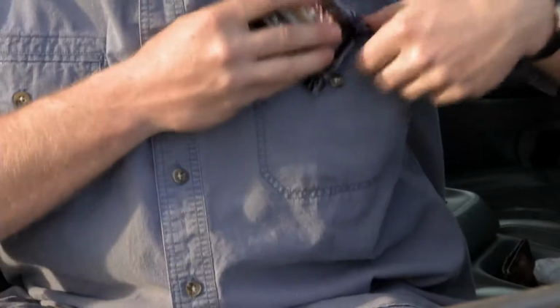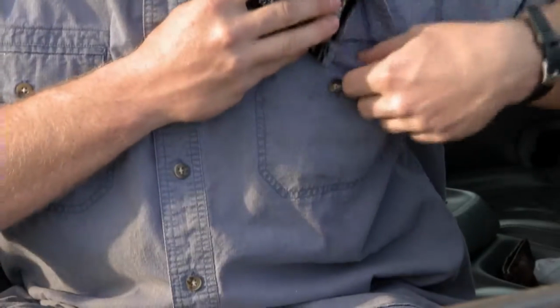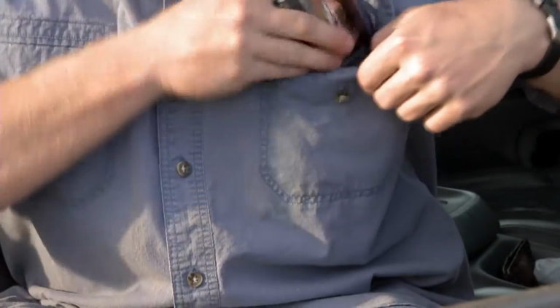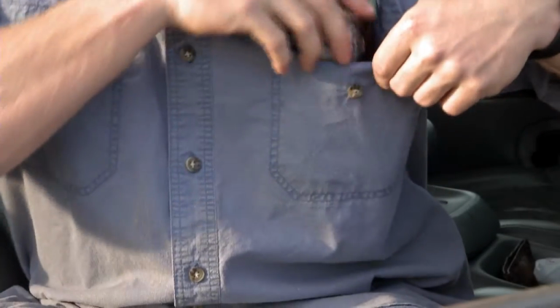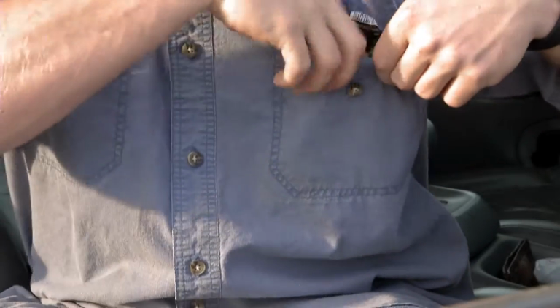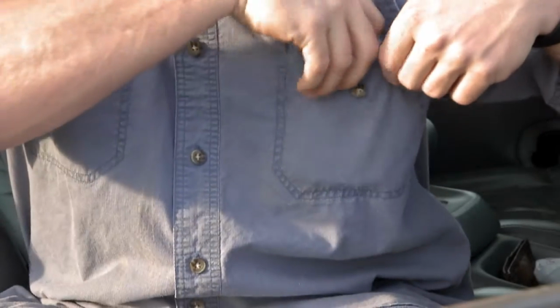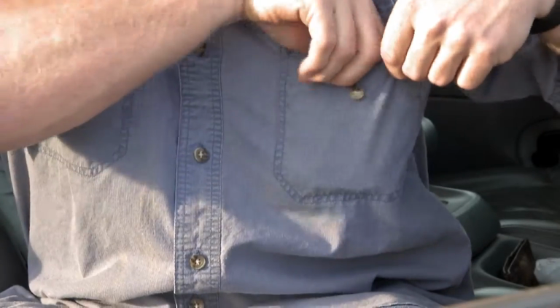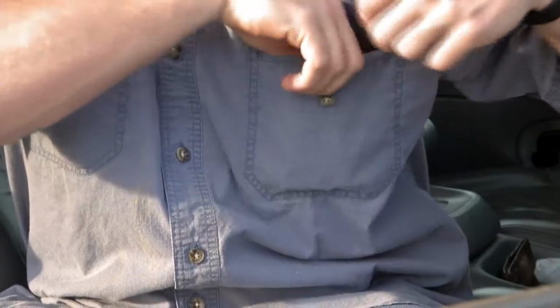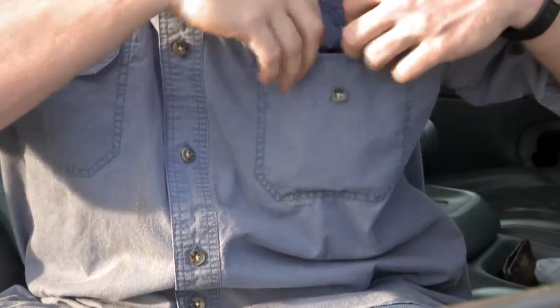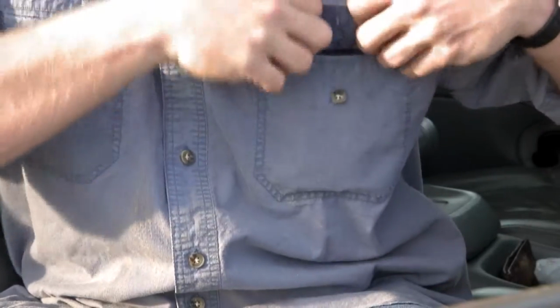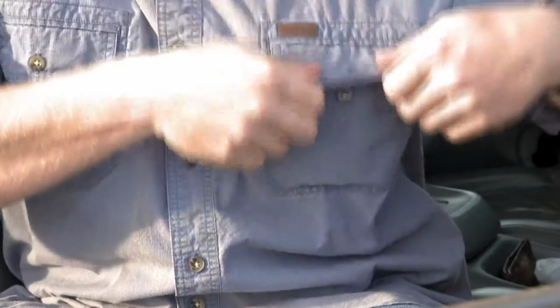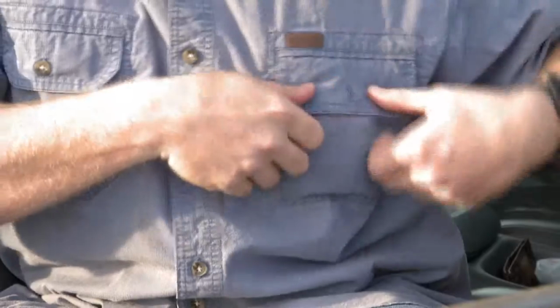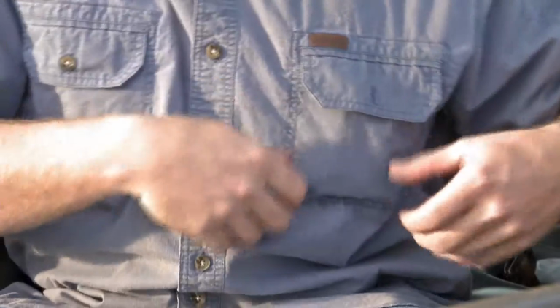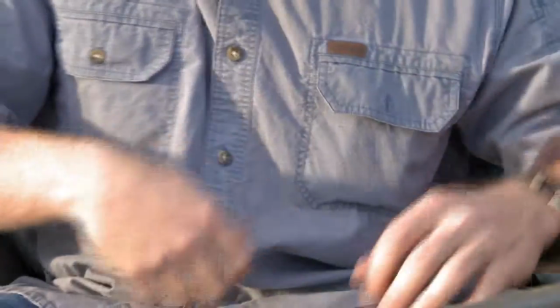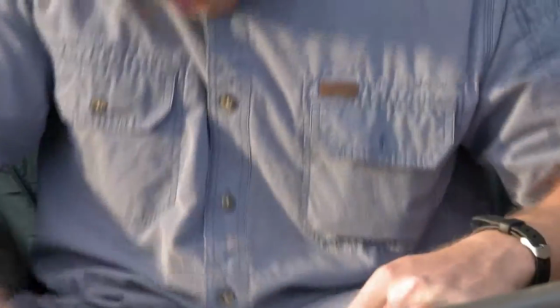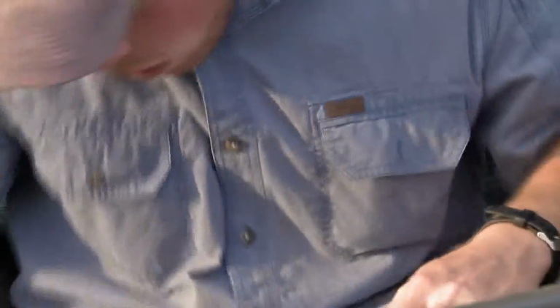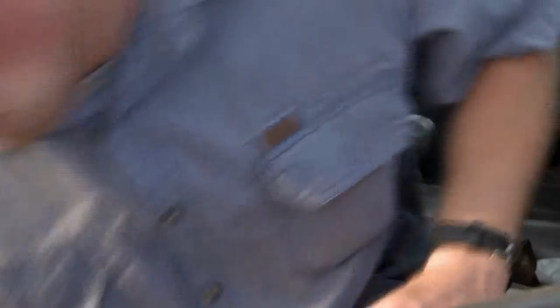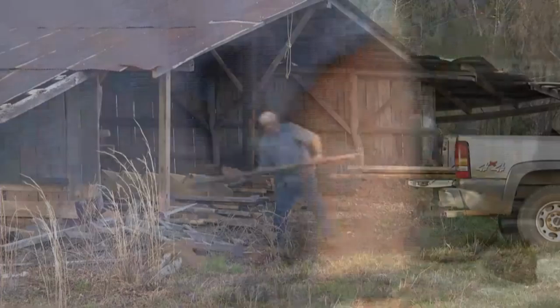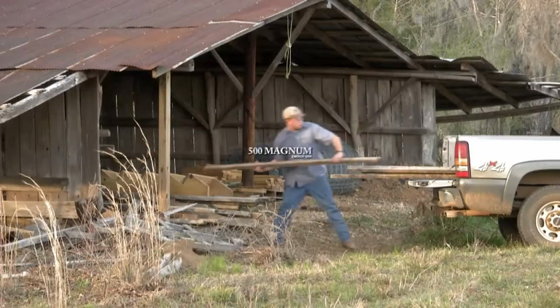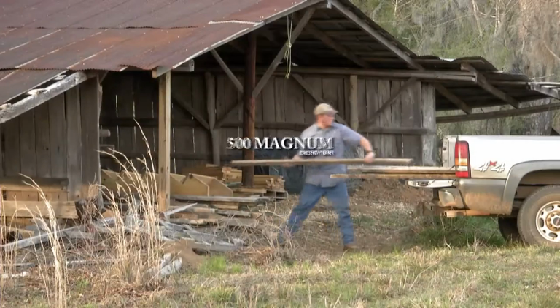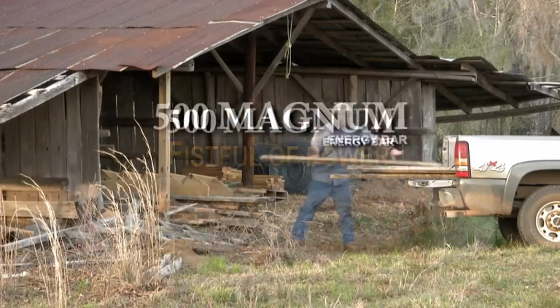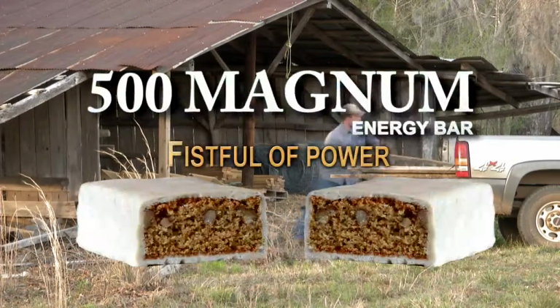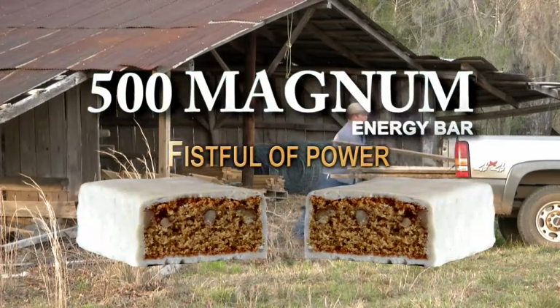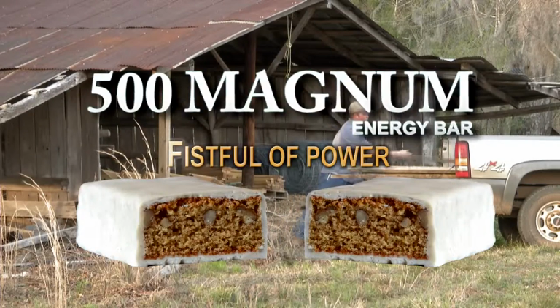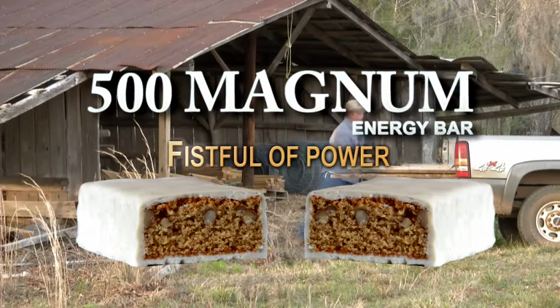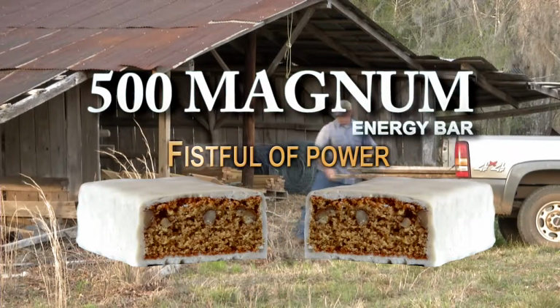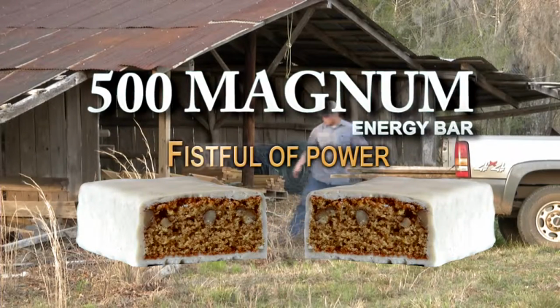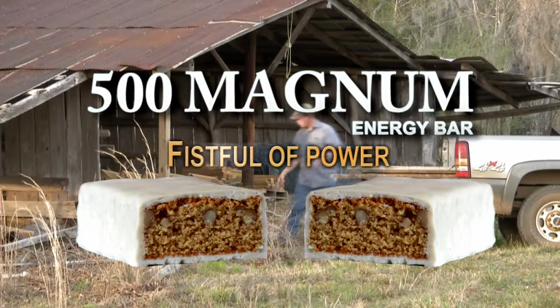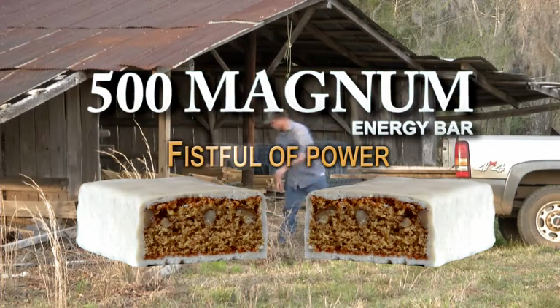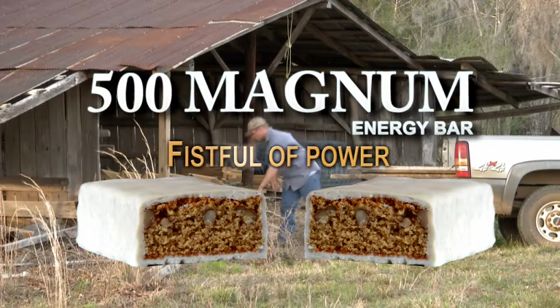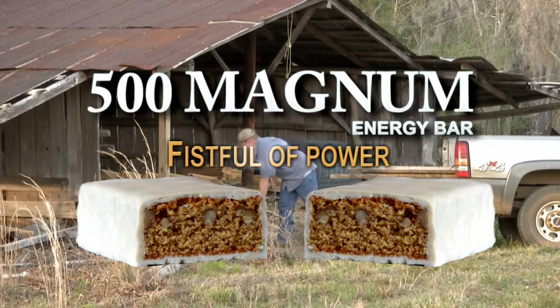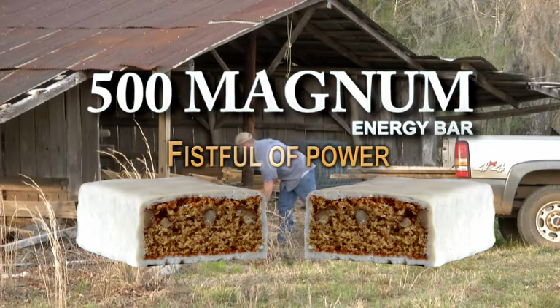It really is power for now, power for later. The 500 Magnum Energy Bar — the Power Bar that doesn't taste like a 2x4.